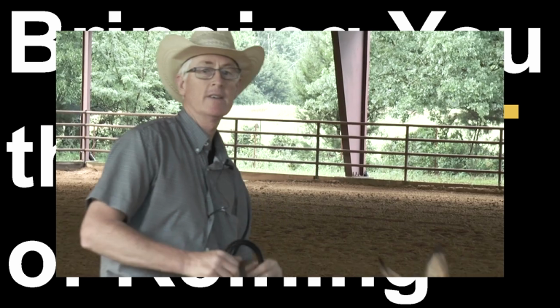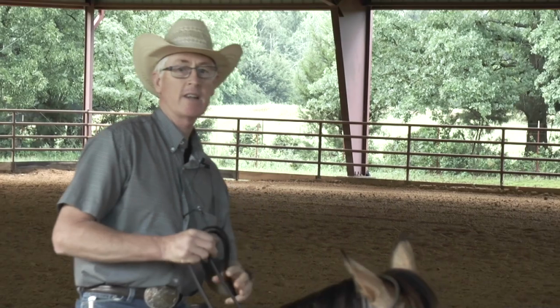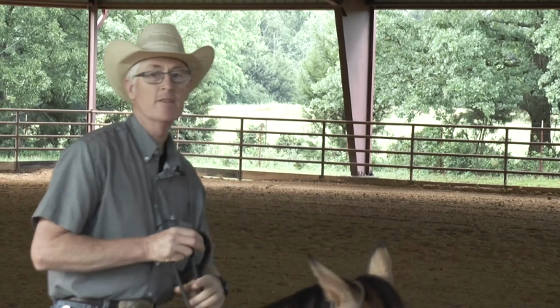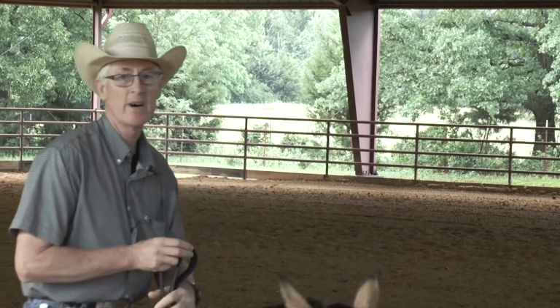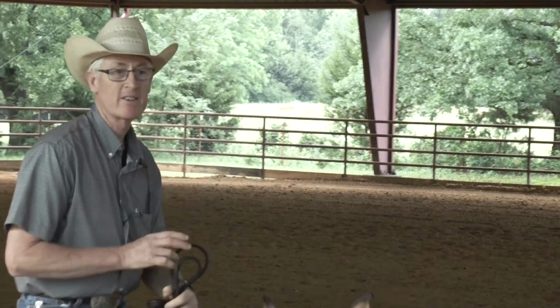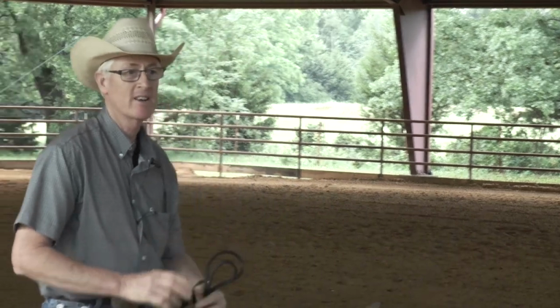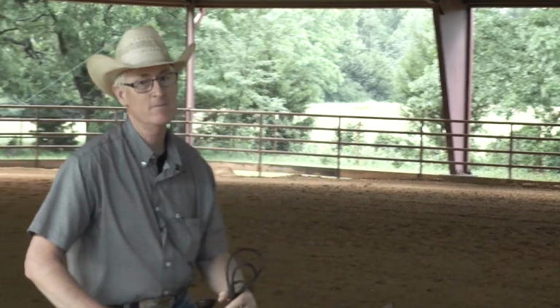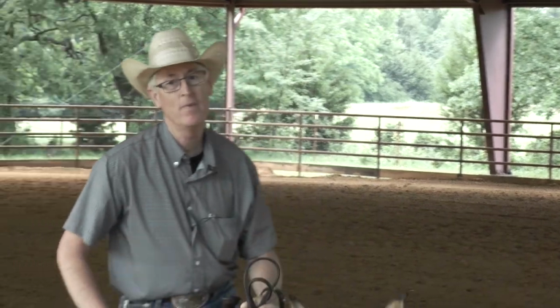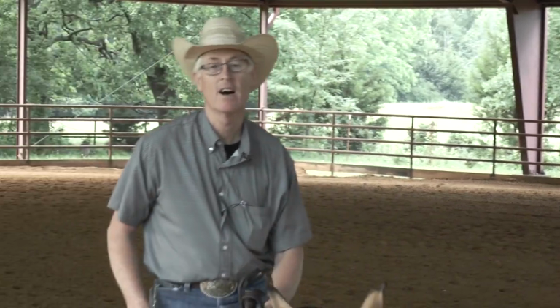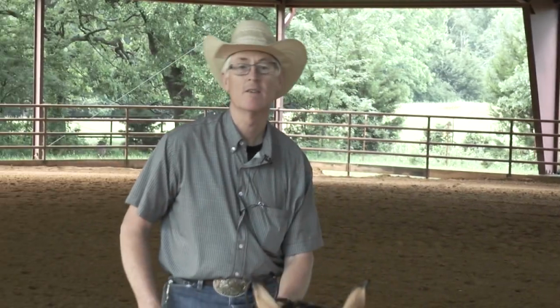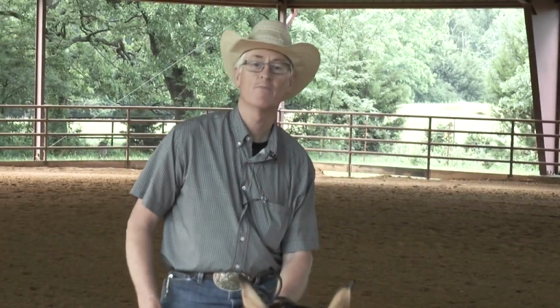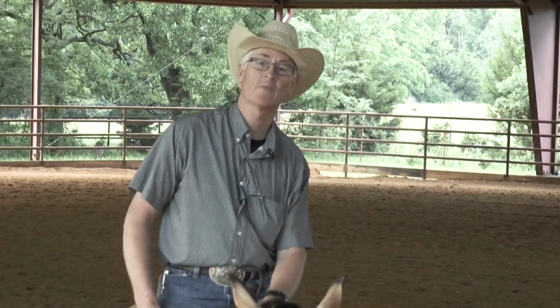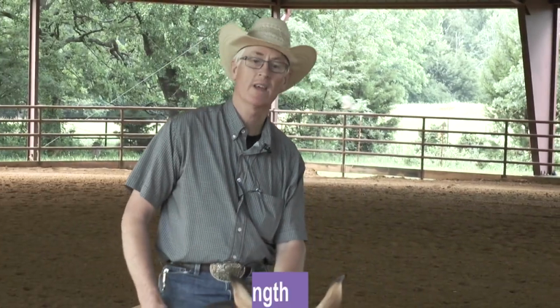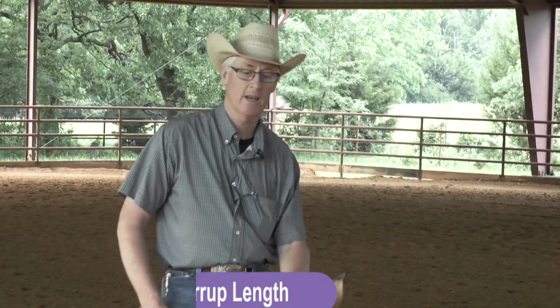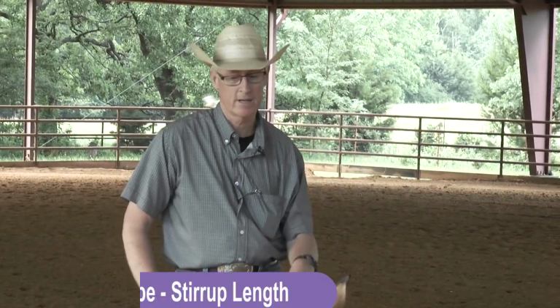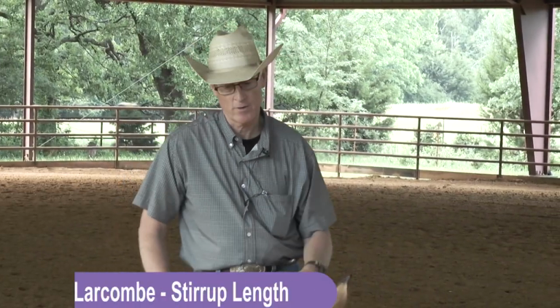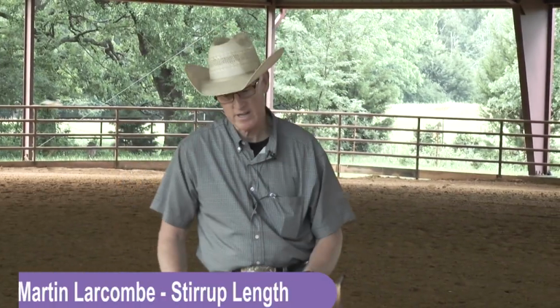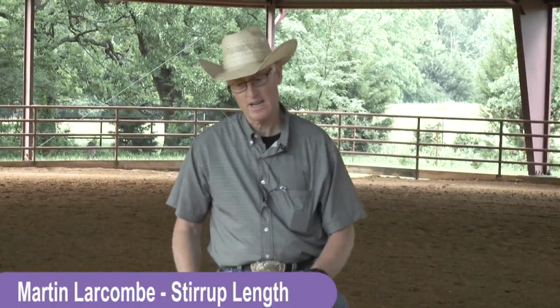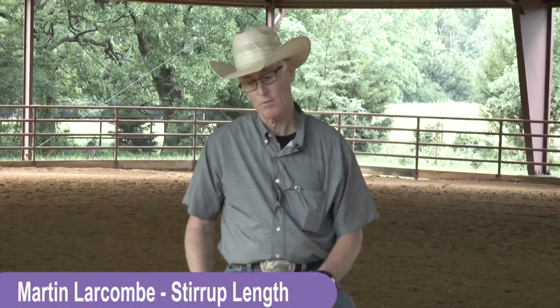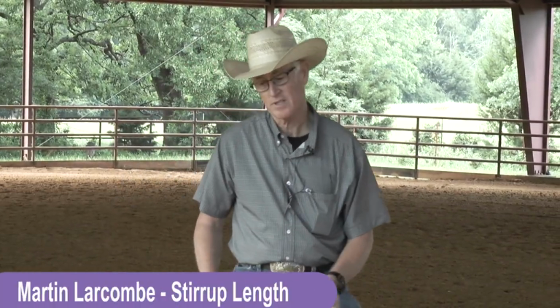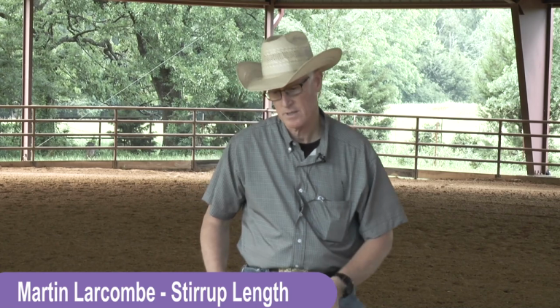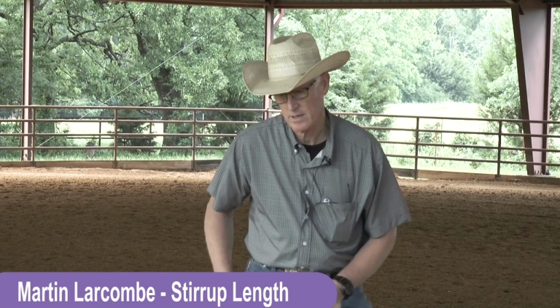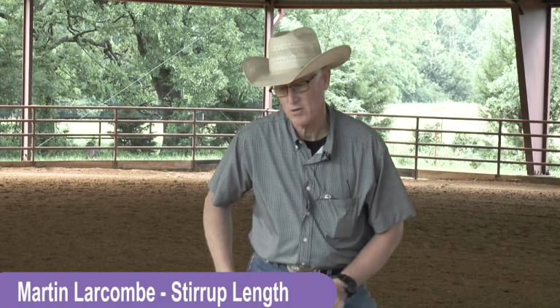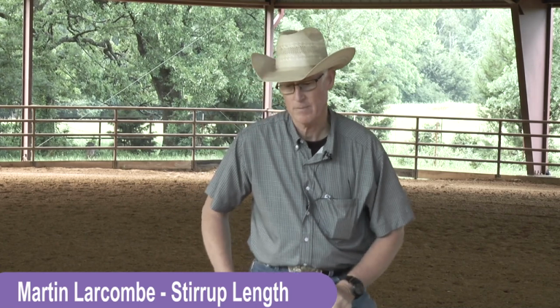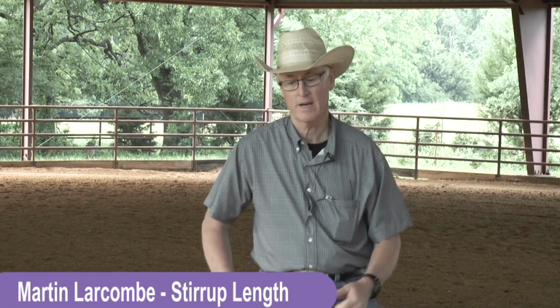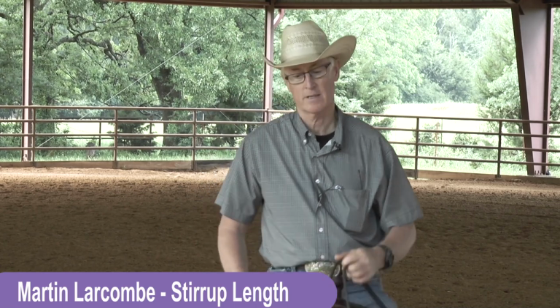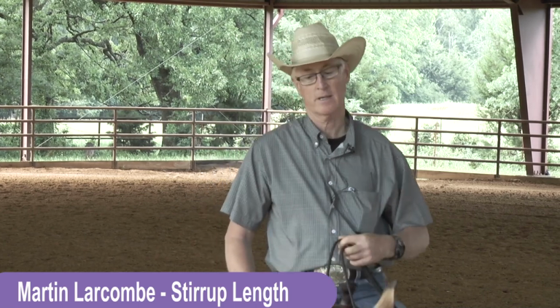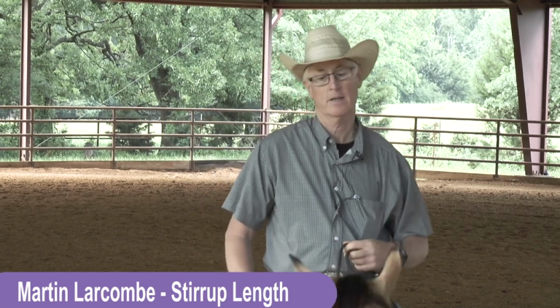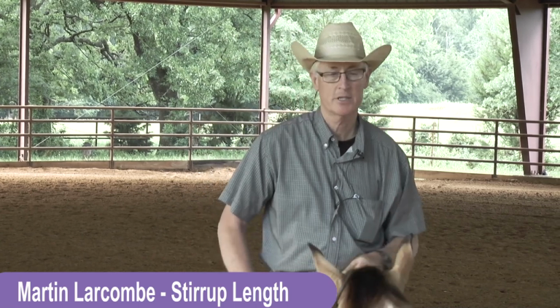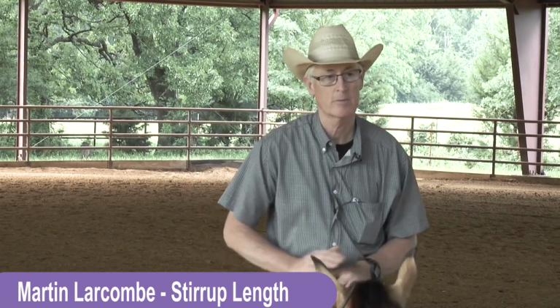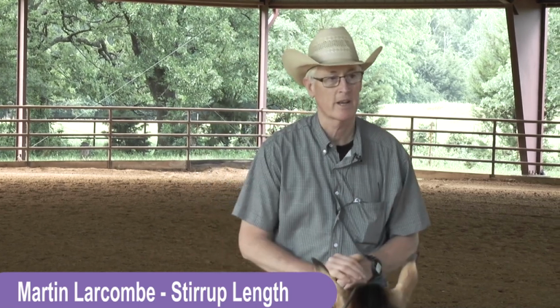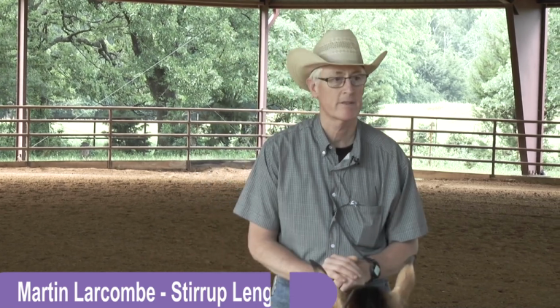G'day. Martin Larcombe. And right now we're just going to talk about stirrup length.